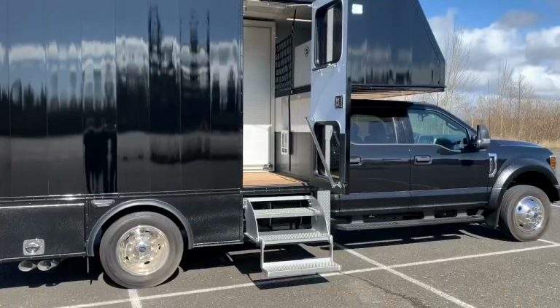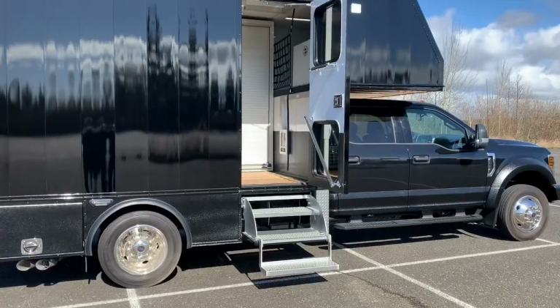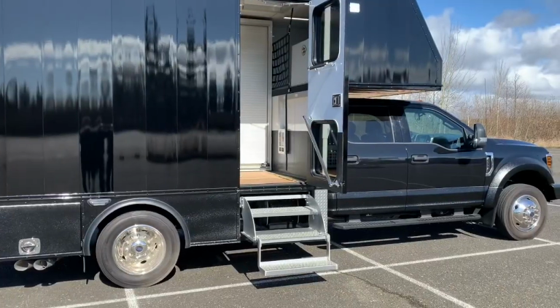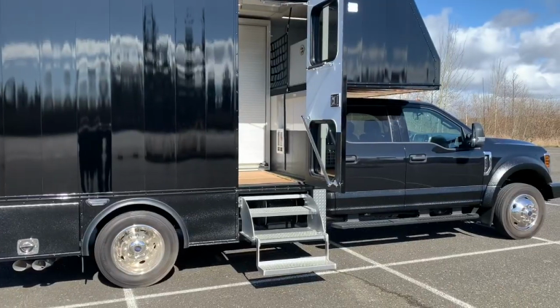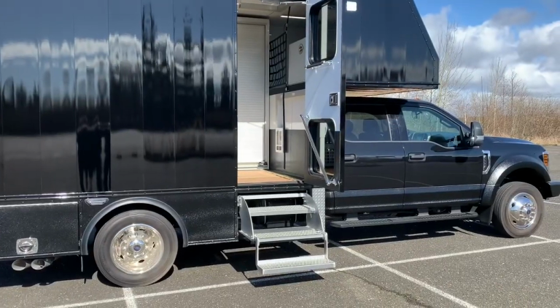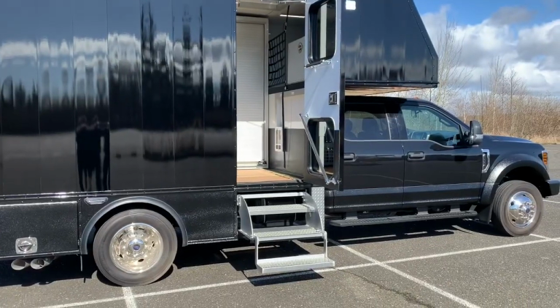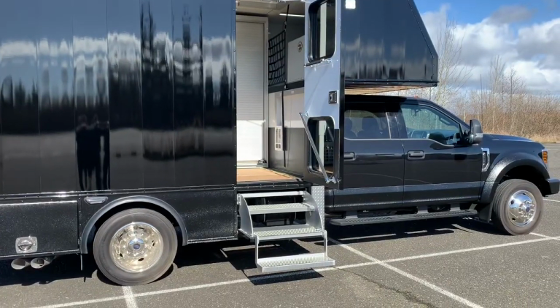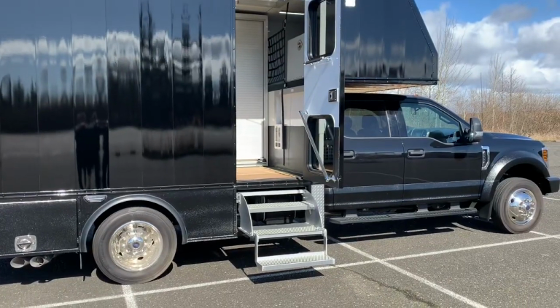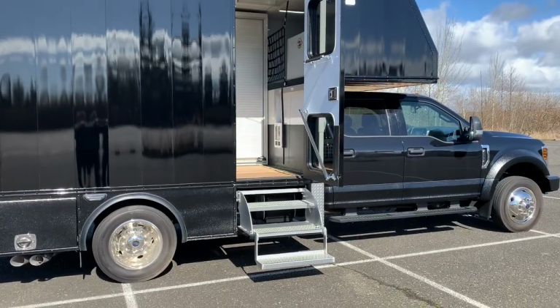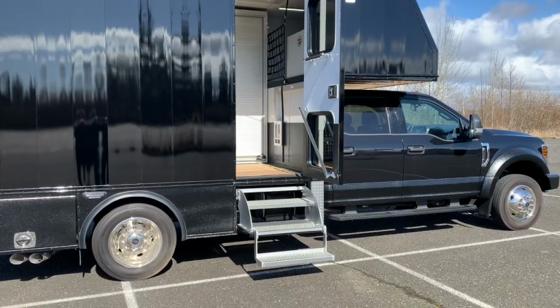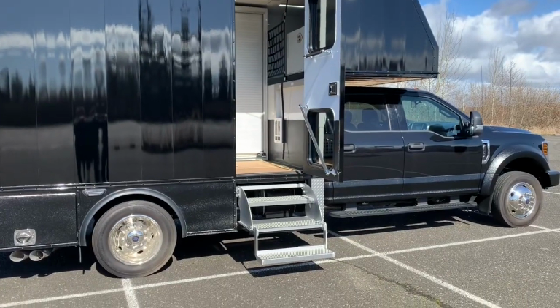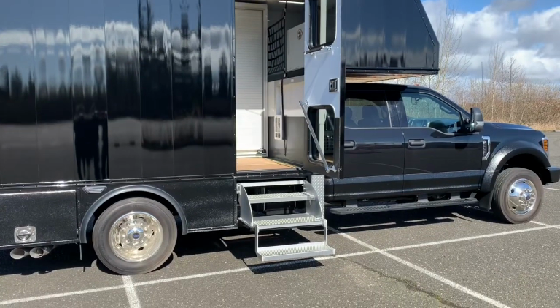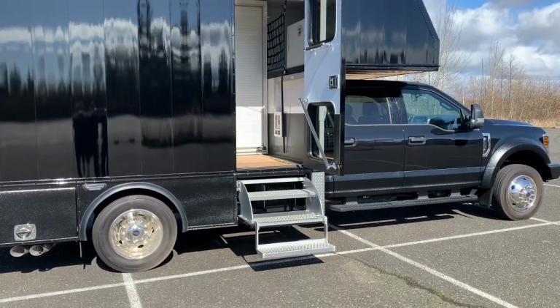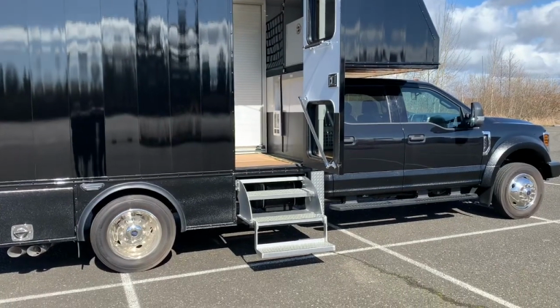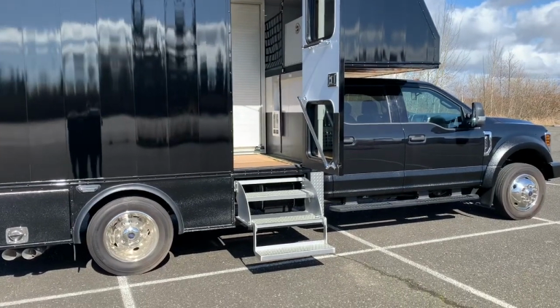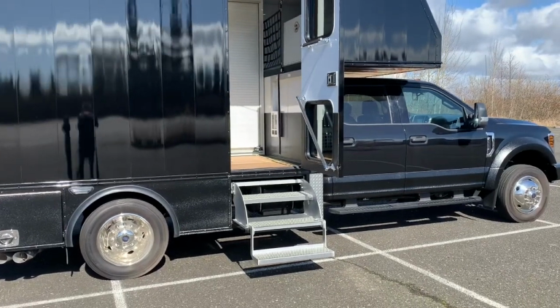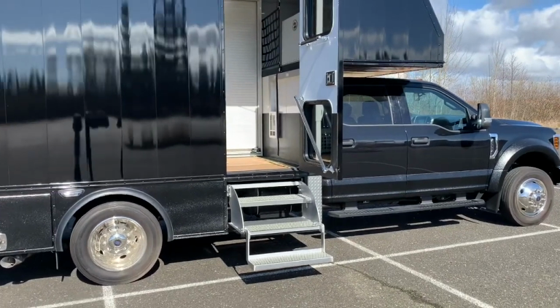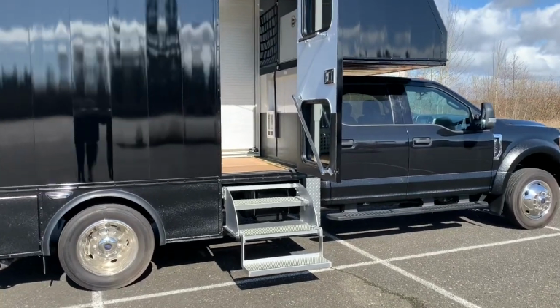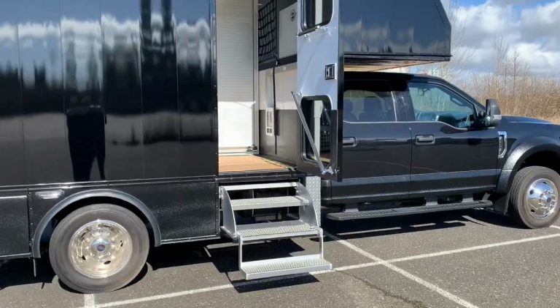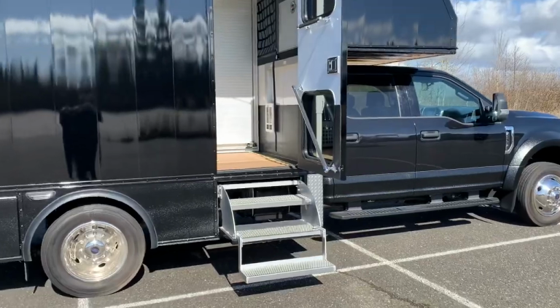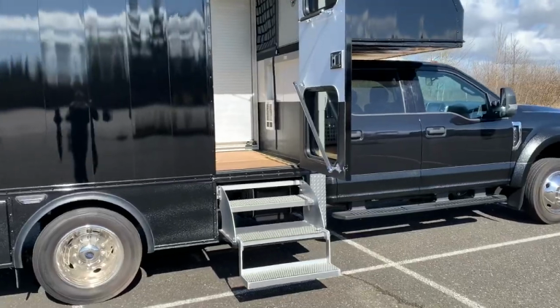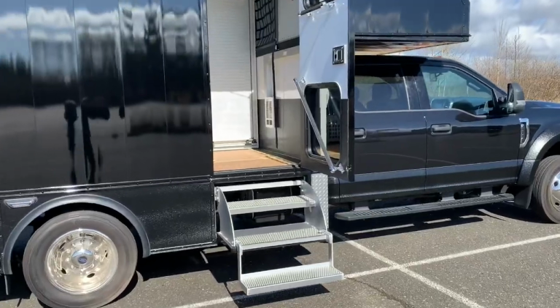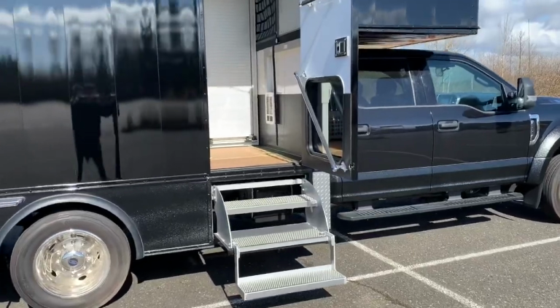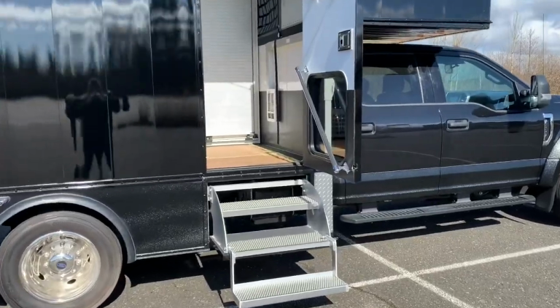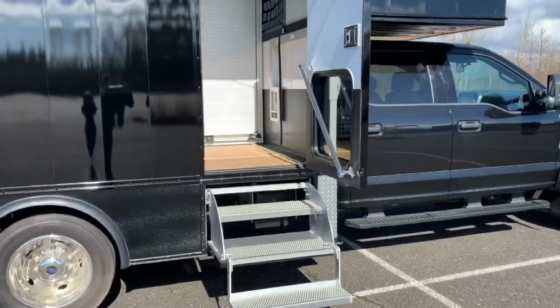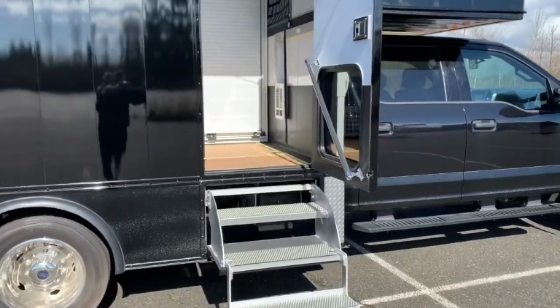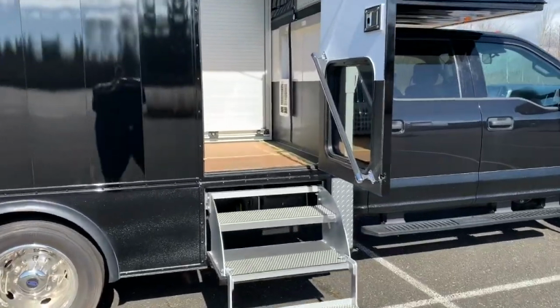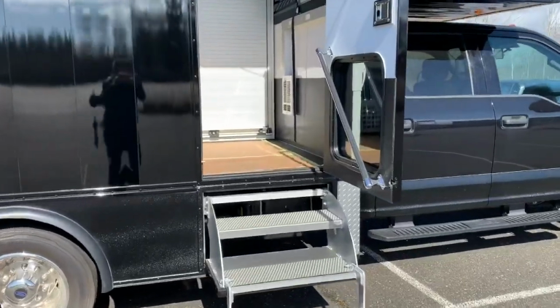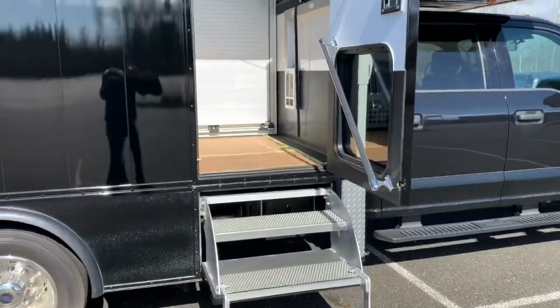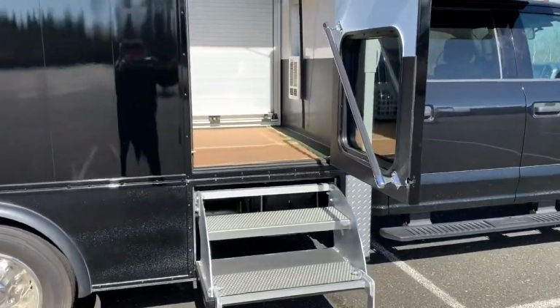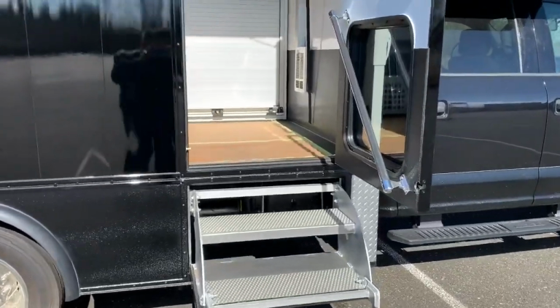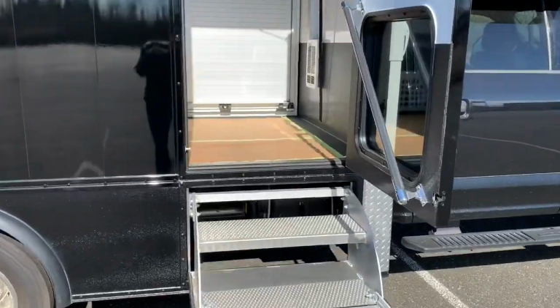We've got a simple to use flip-out aluminum stairway that allows you easy access to the side of the truck. Let's go inside.